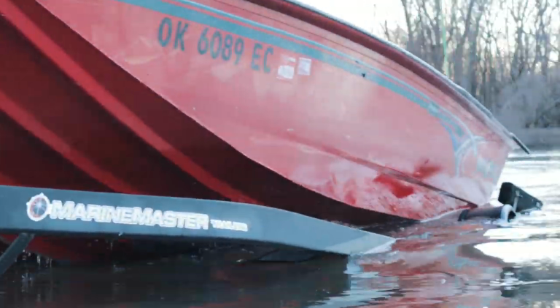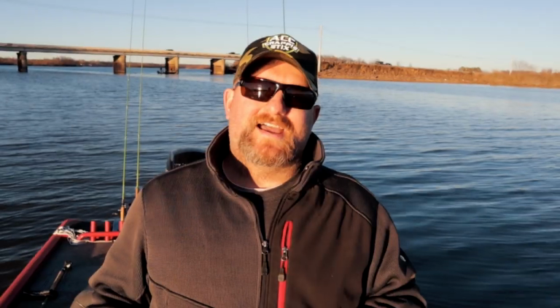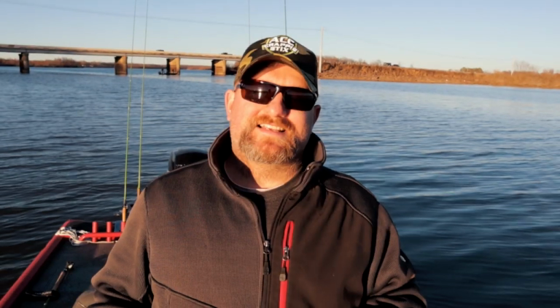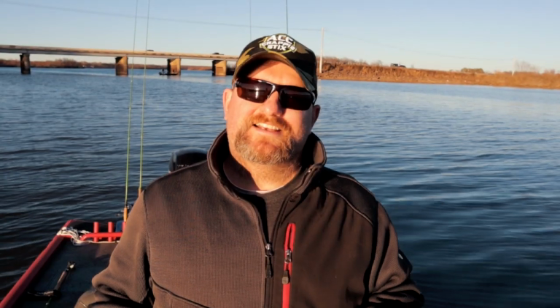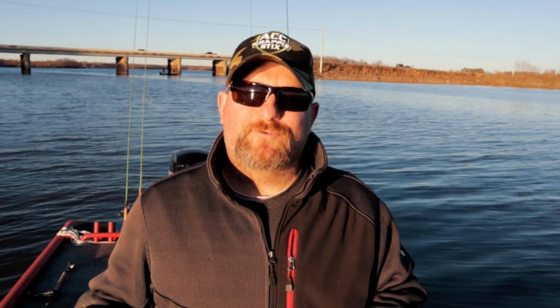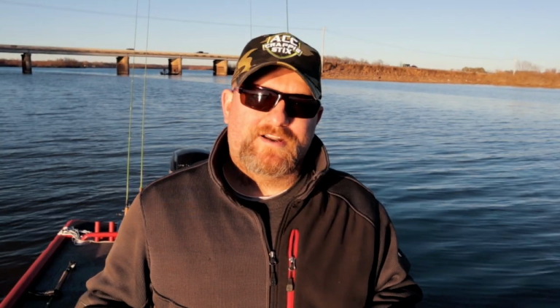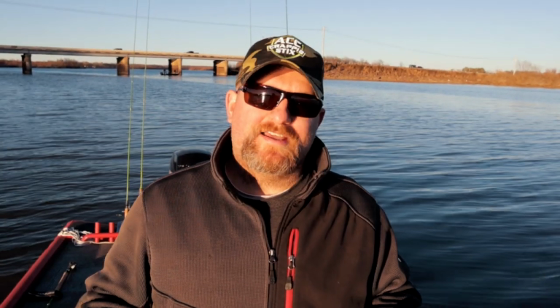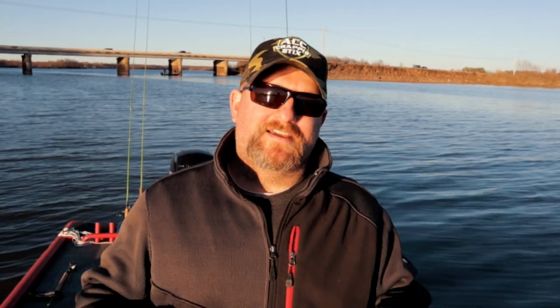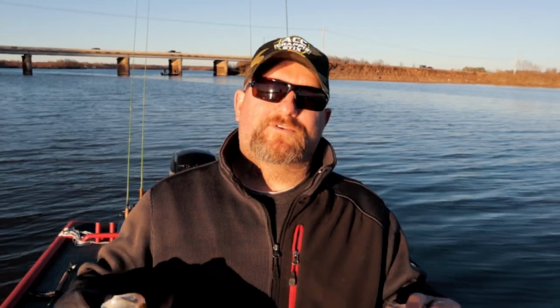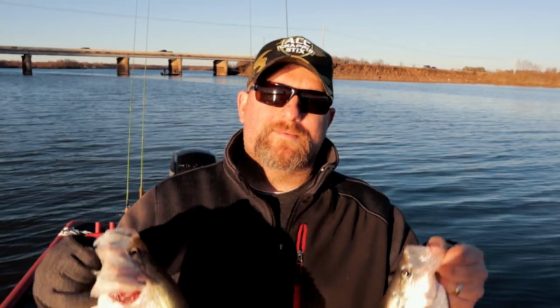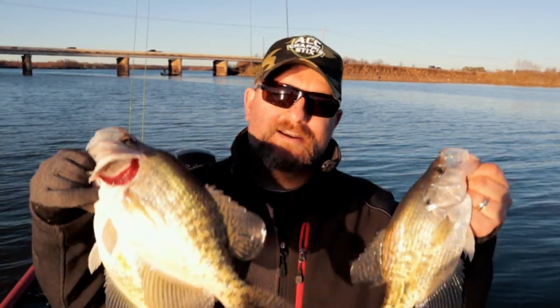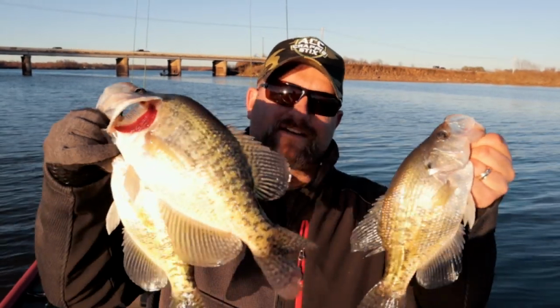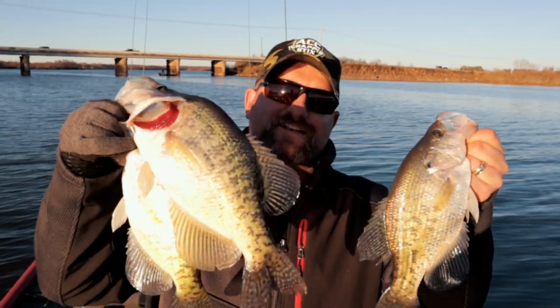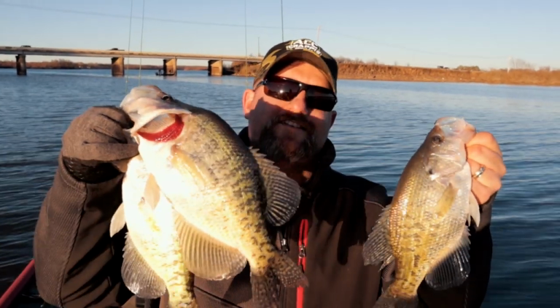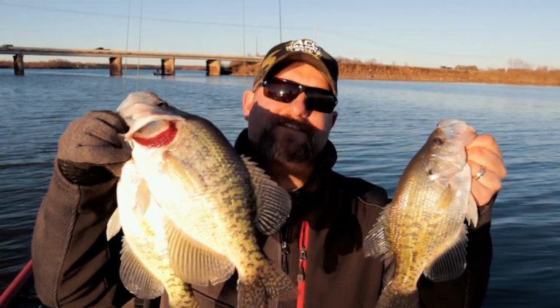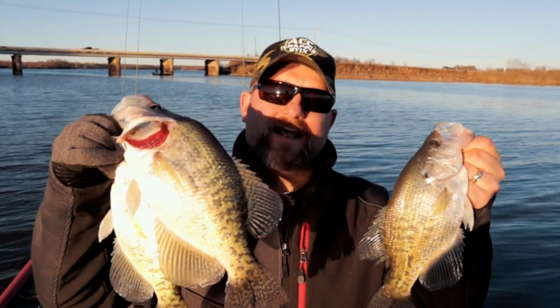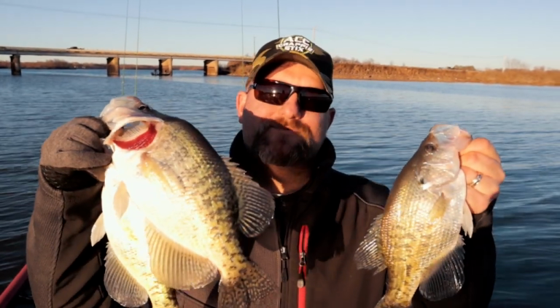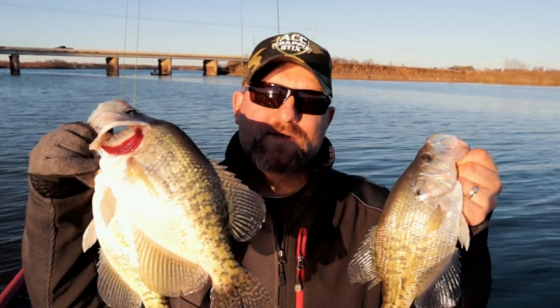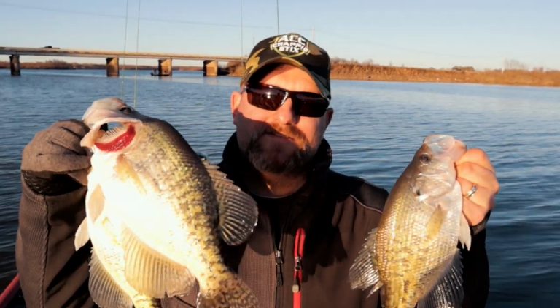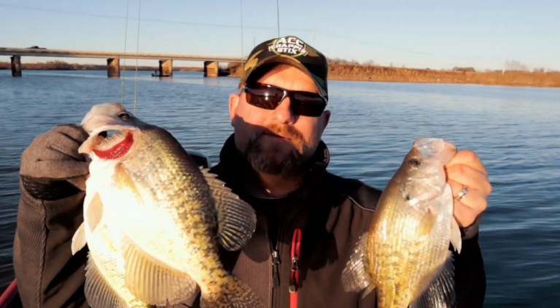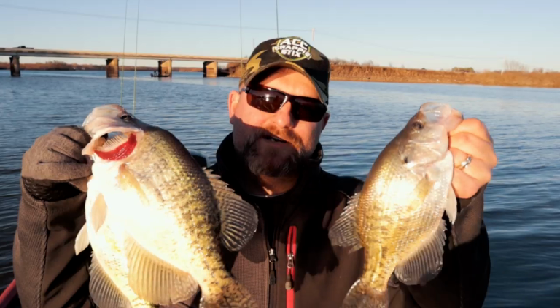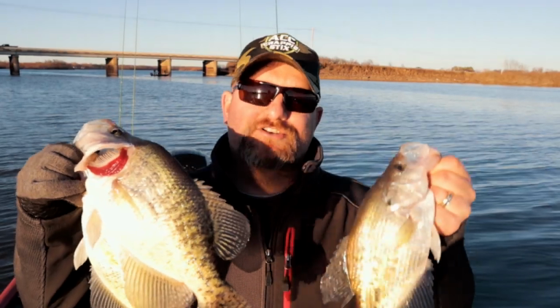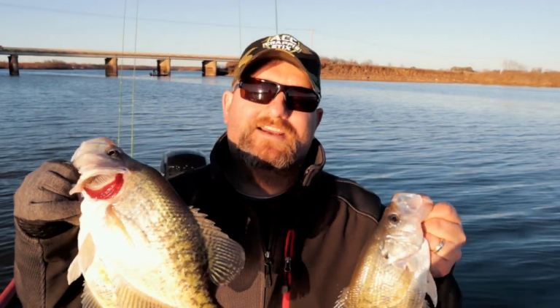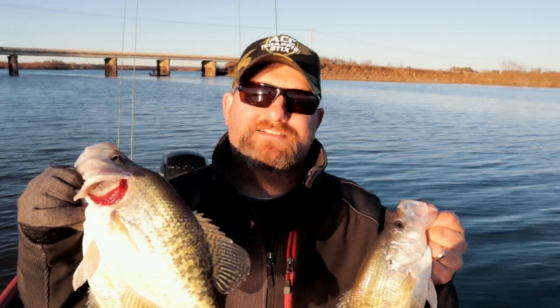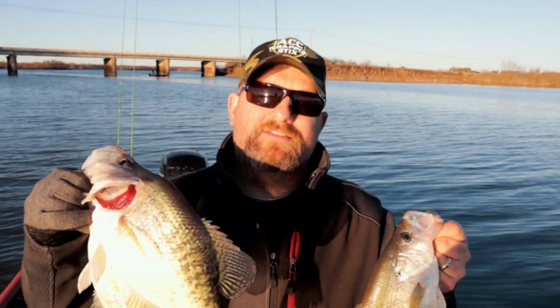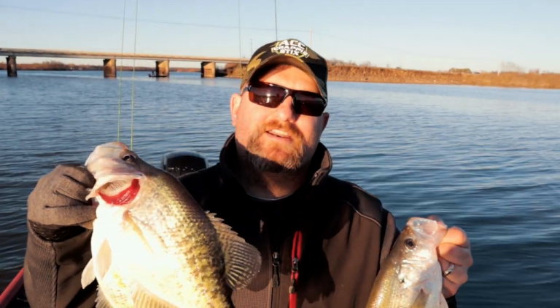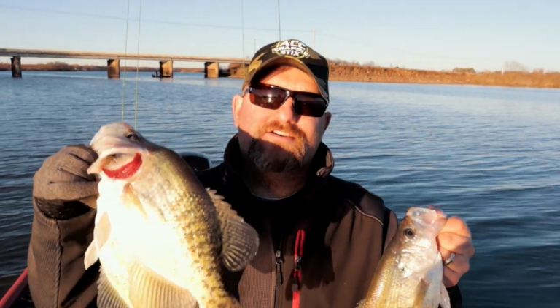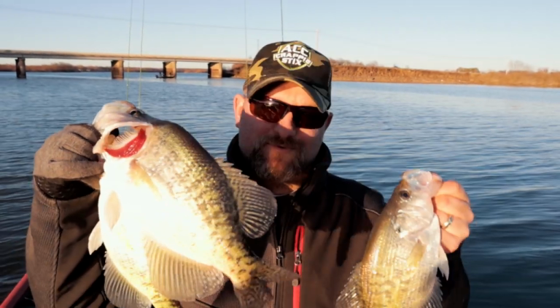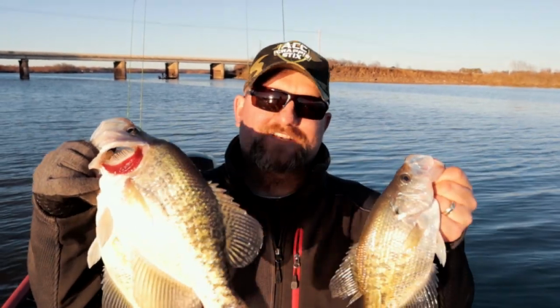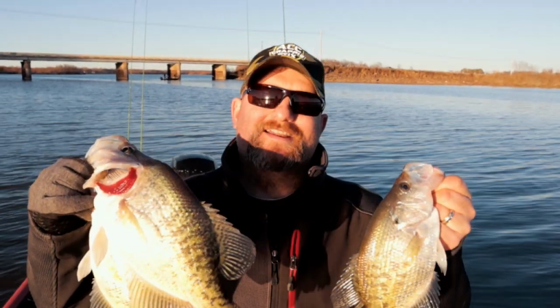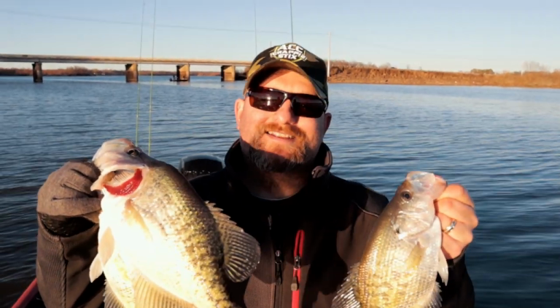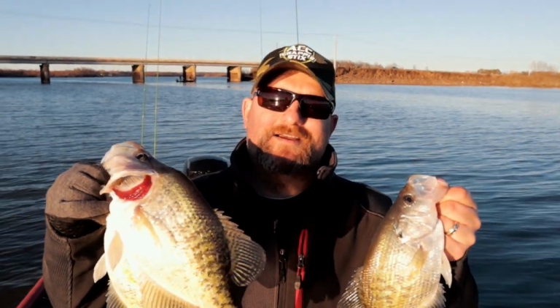Hey guys, that's it for today. Thanks for coming out here and catching these slabs with us. Make sure and check out some other videos and we'll see you next time.